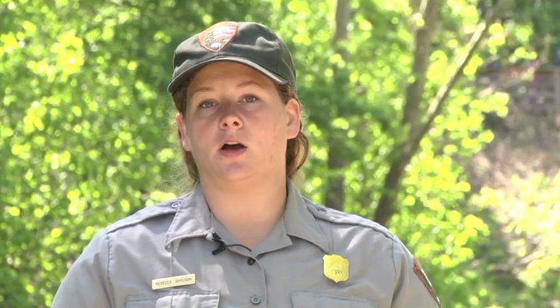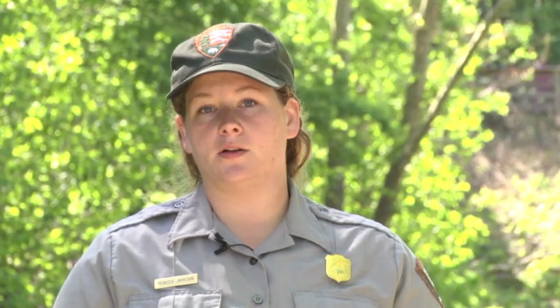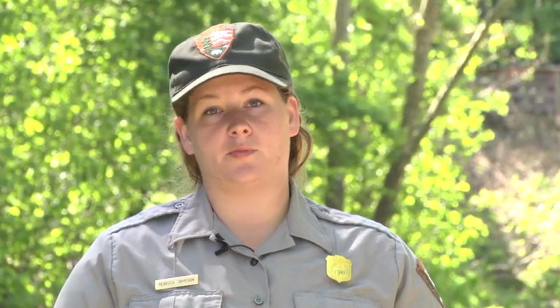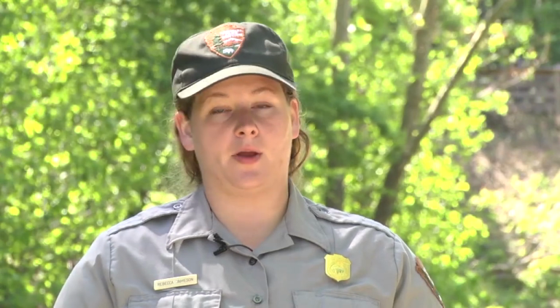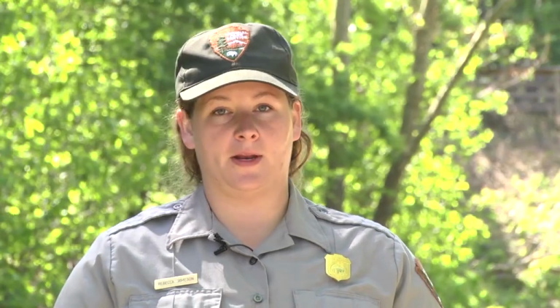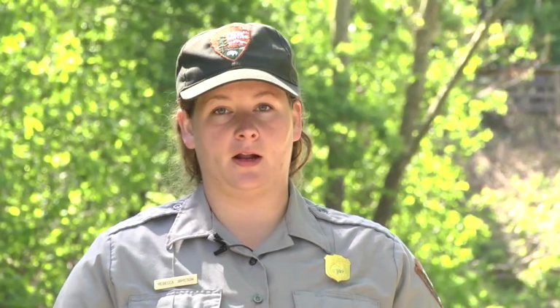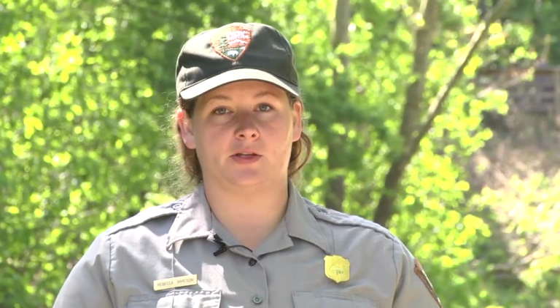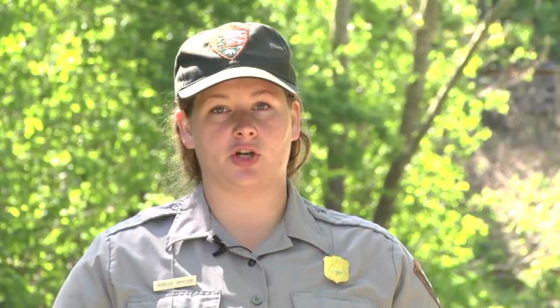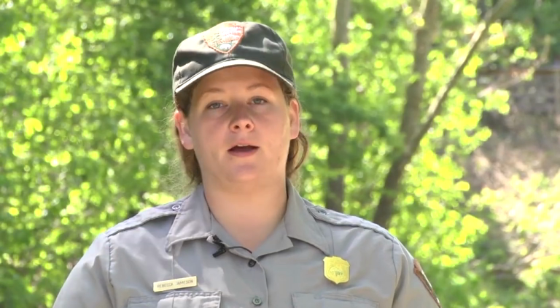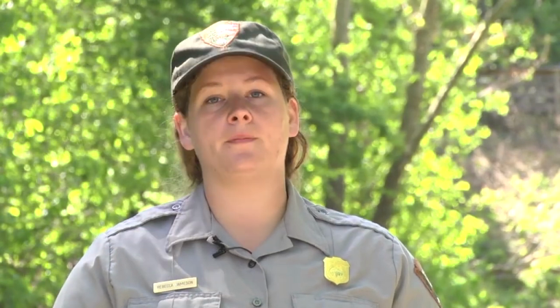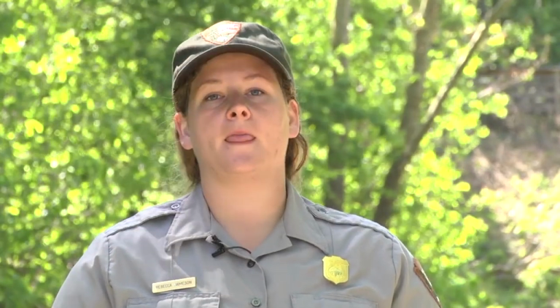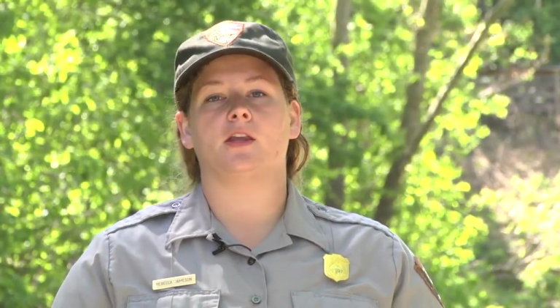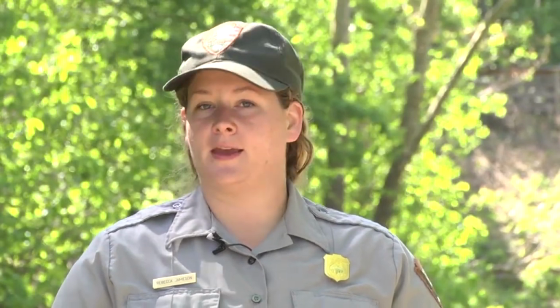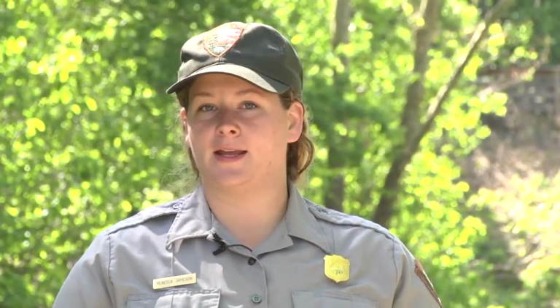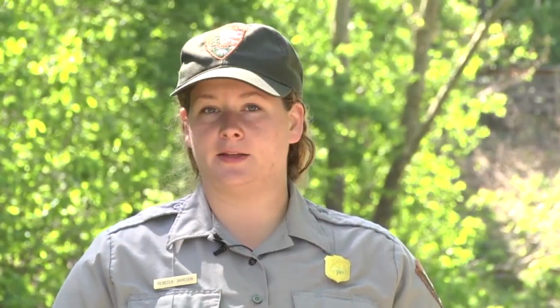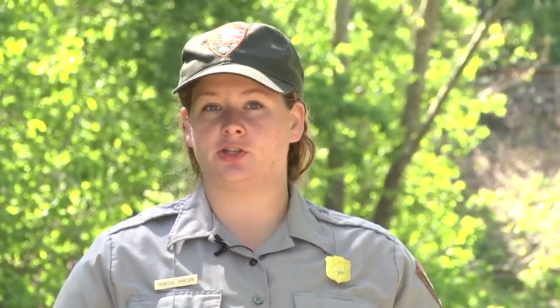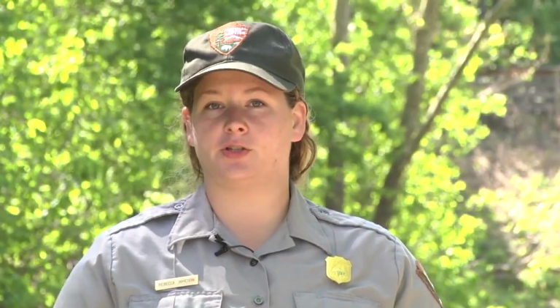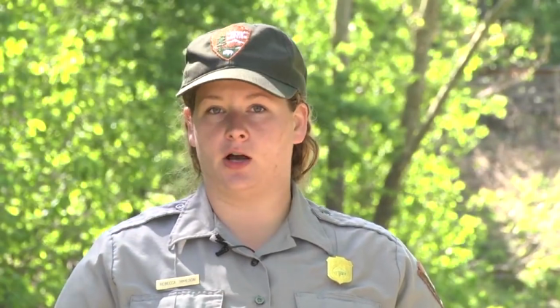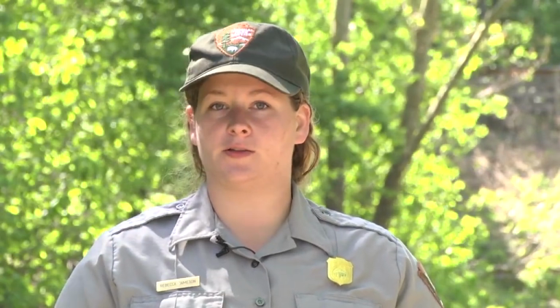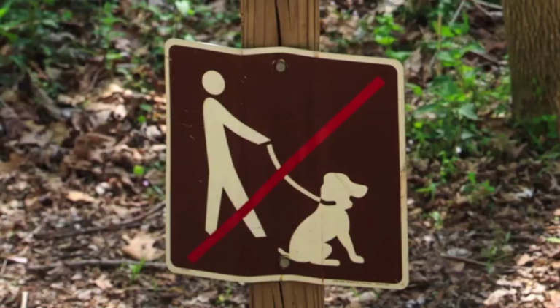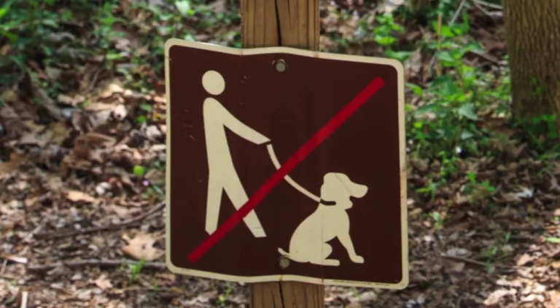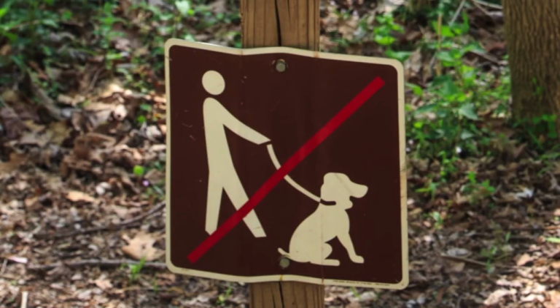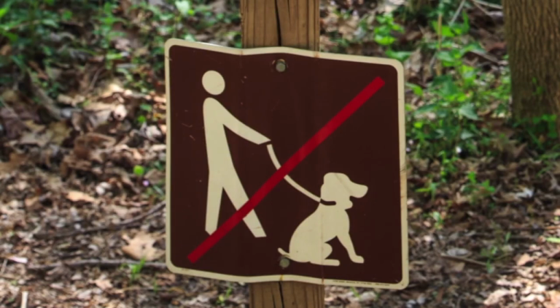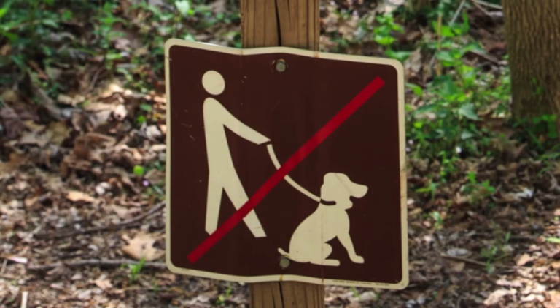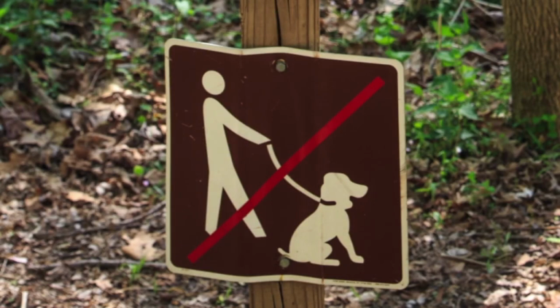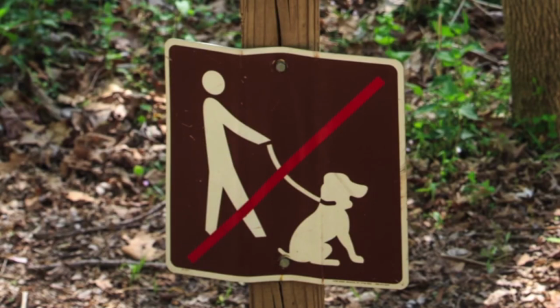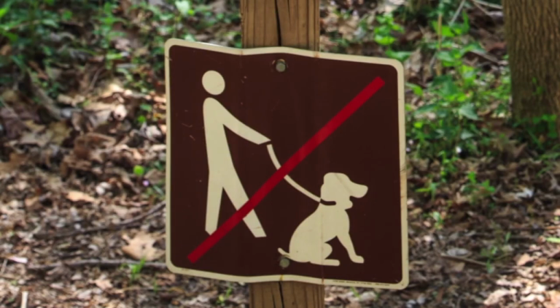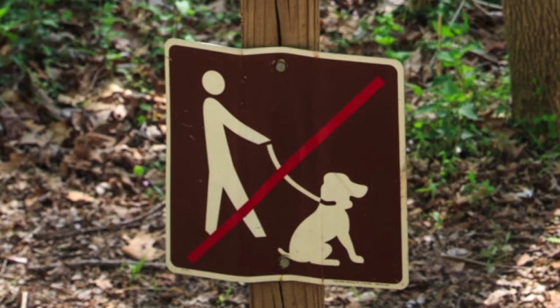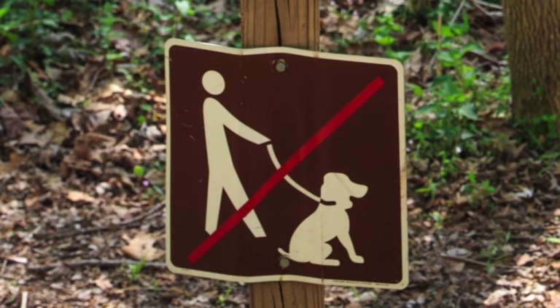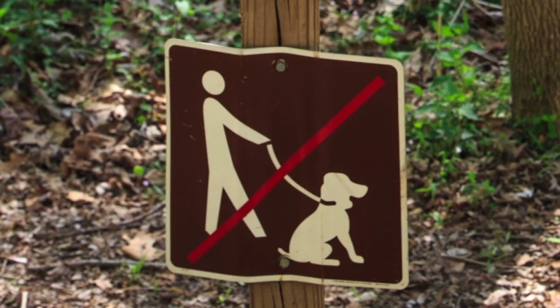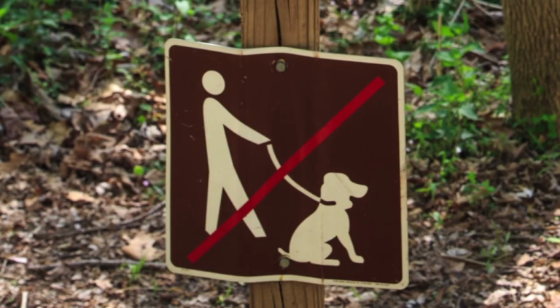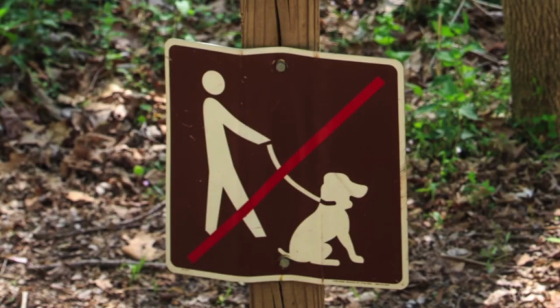Dogs are prohibited on this trail. You can take leashed dogs on Section B and Section C of the Billy Goat Trail.